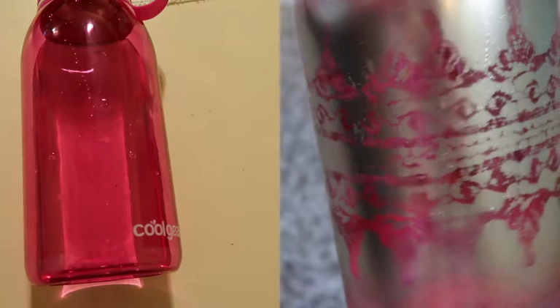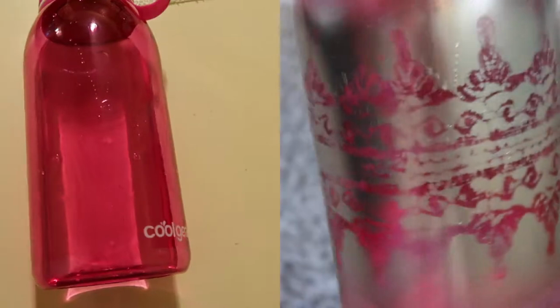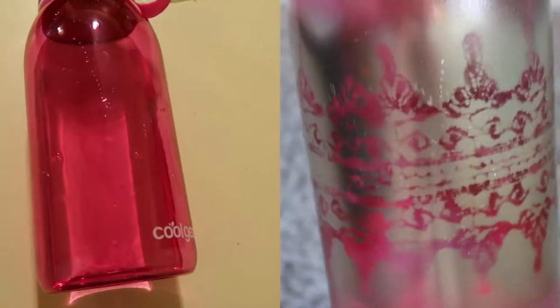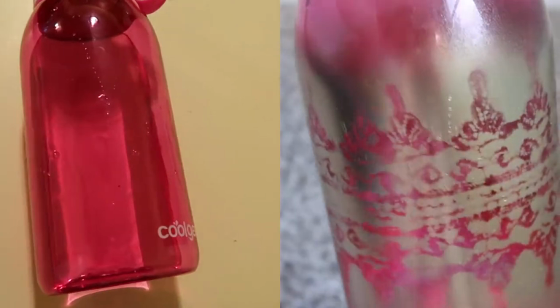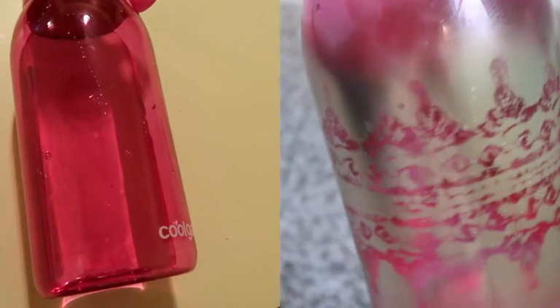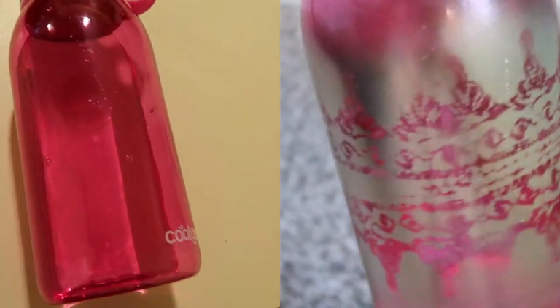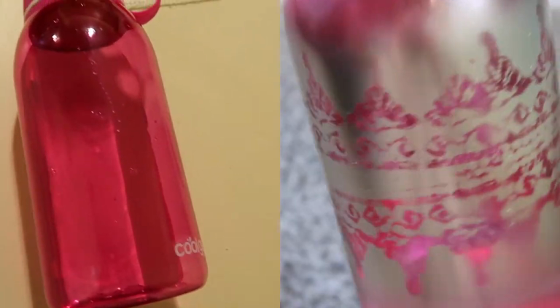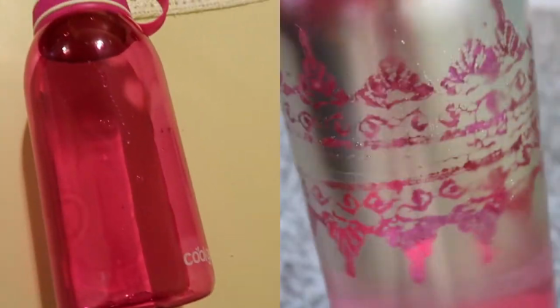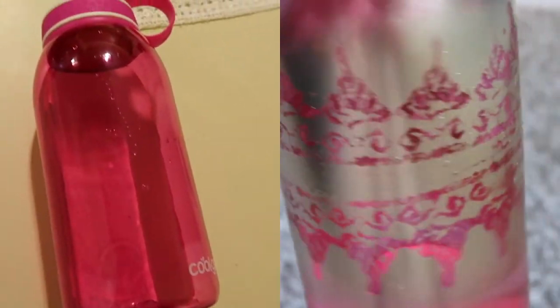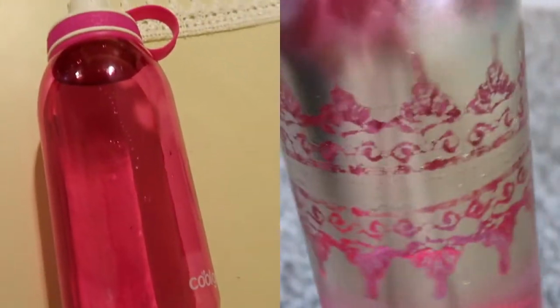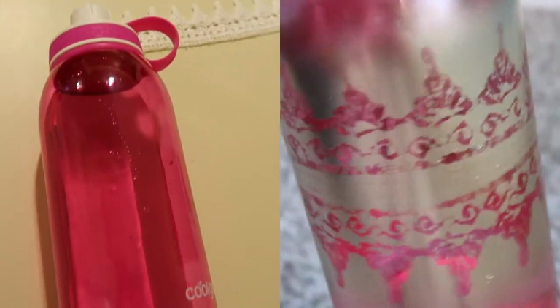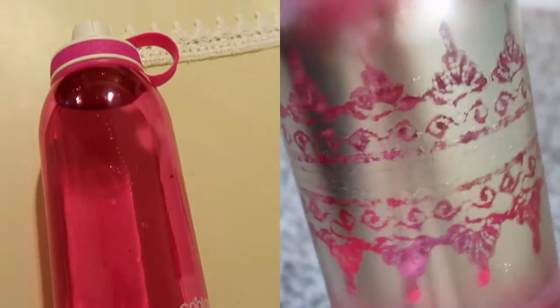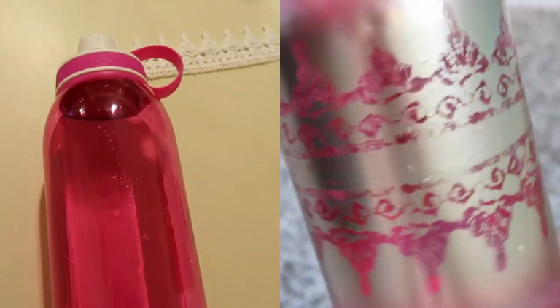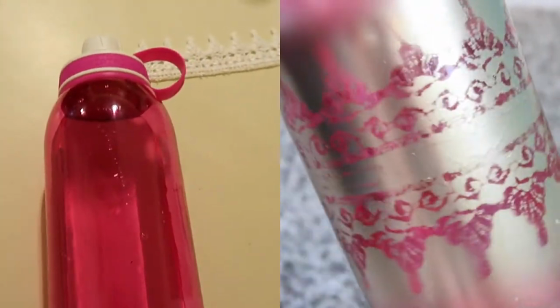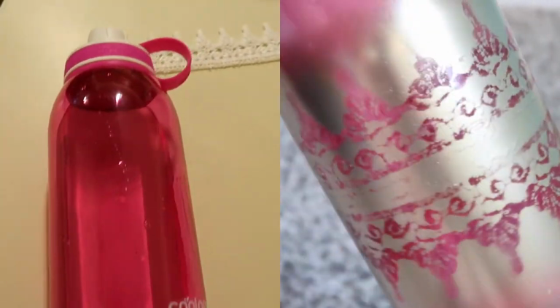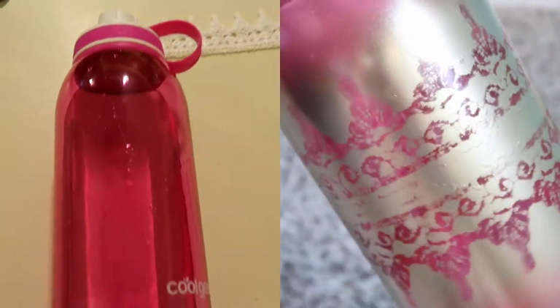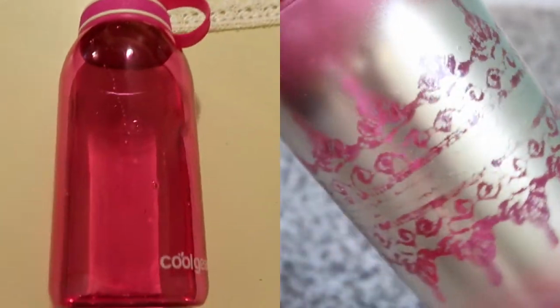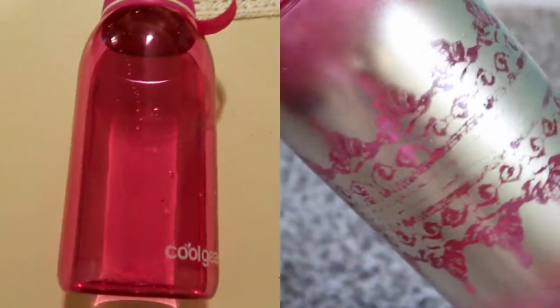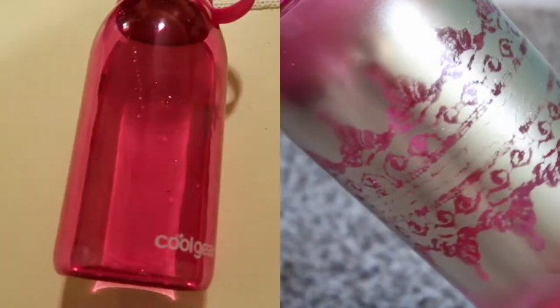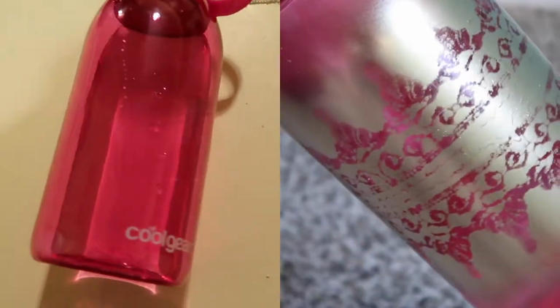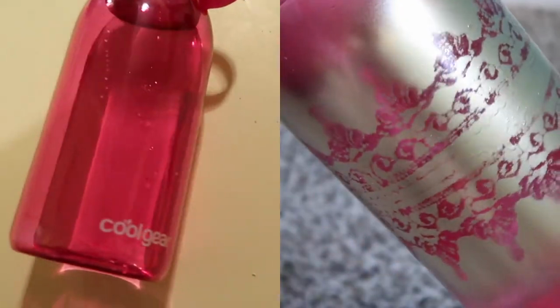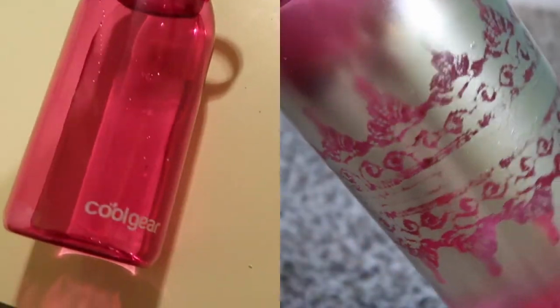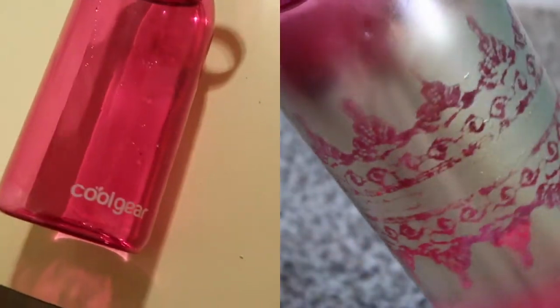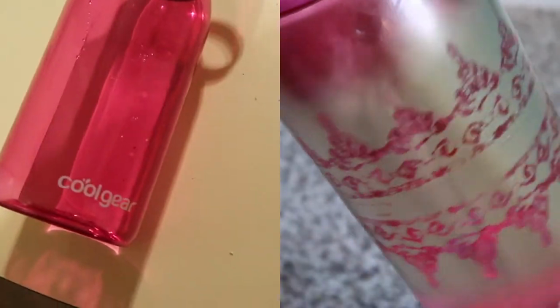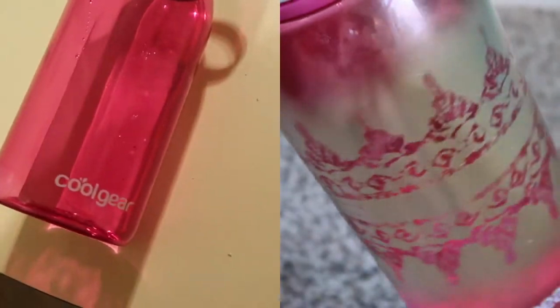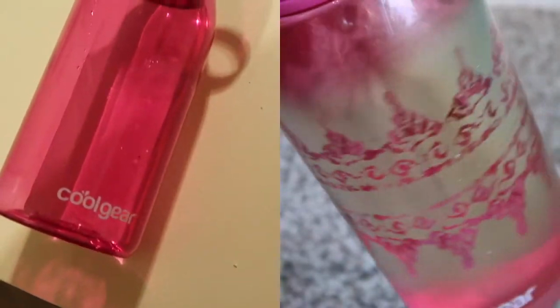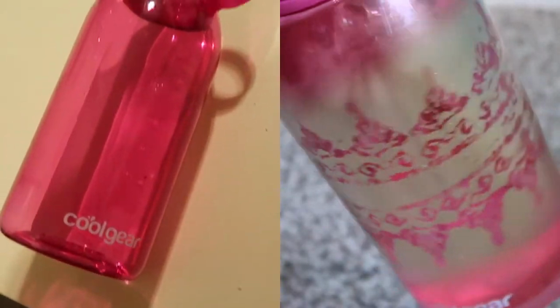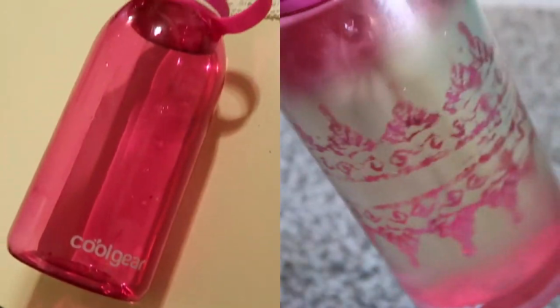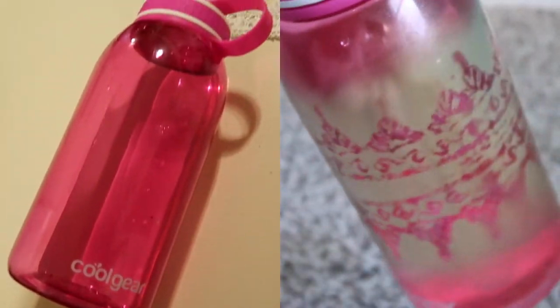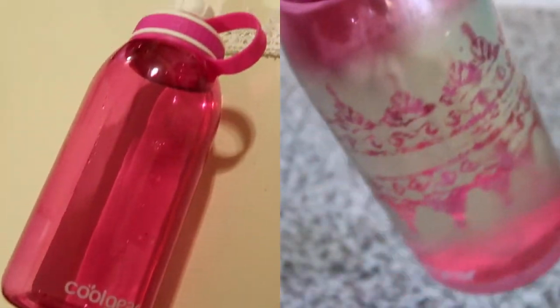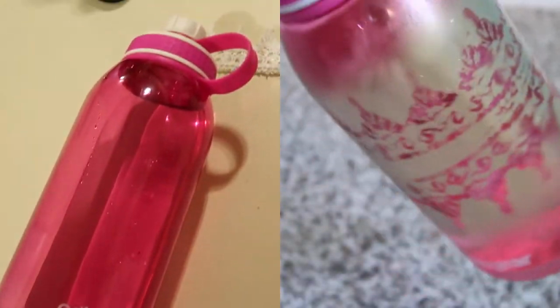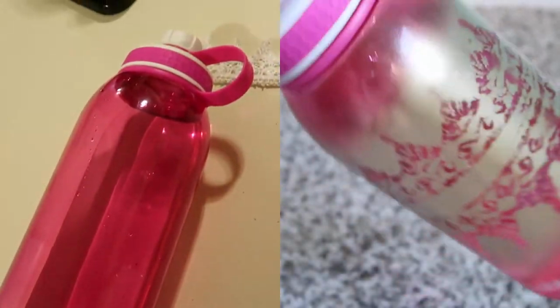Today I'm going to show you guys how to turn a plain old water bottle into a personalized water bottle.